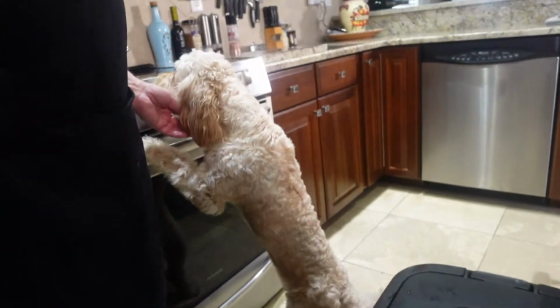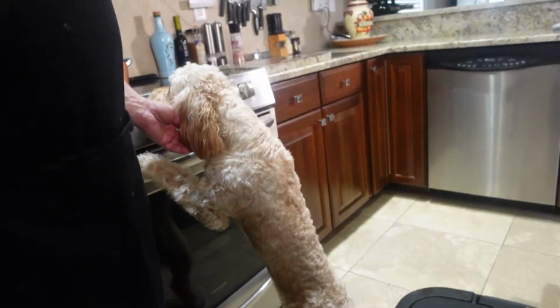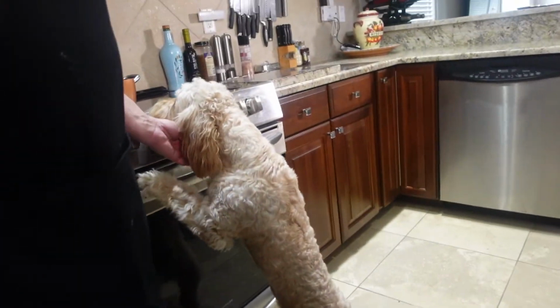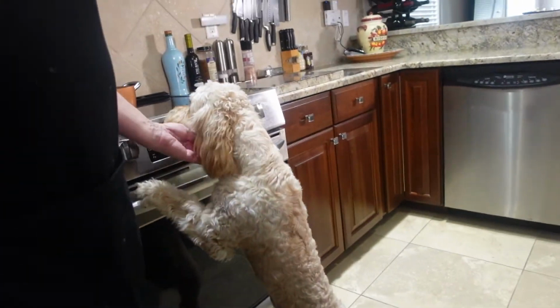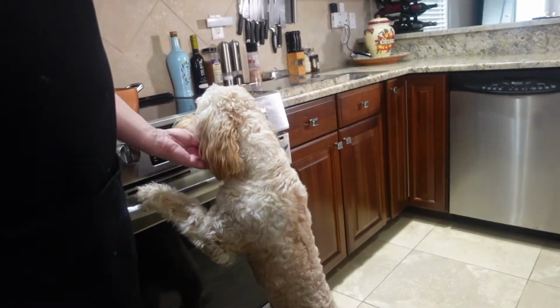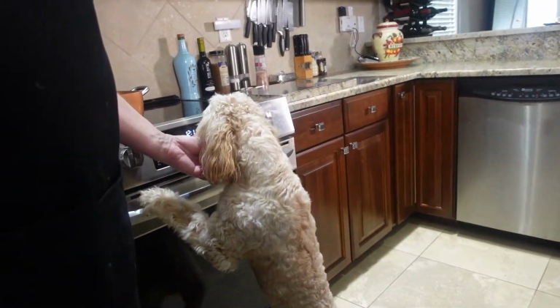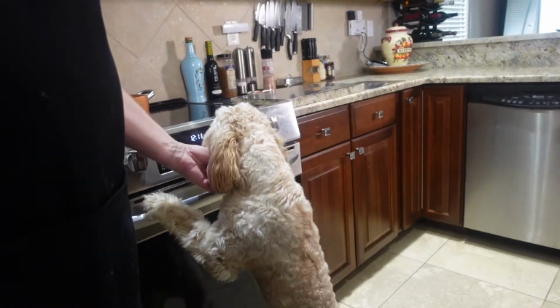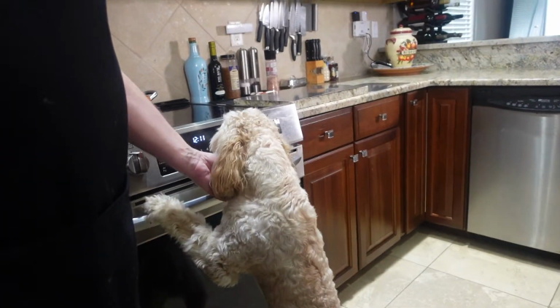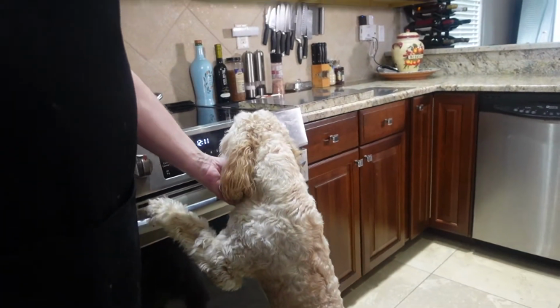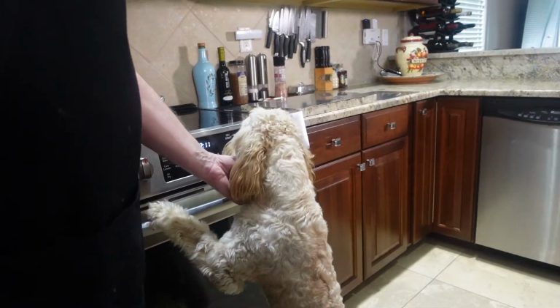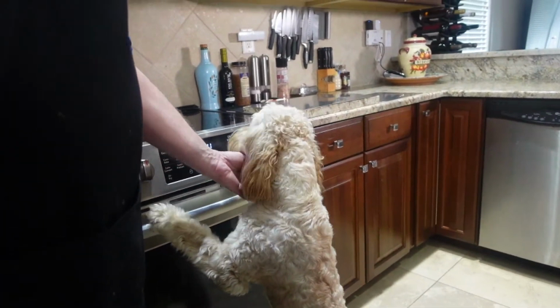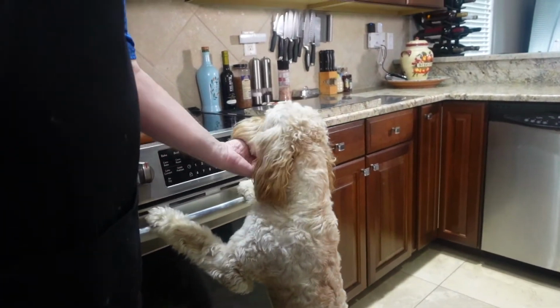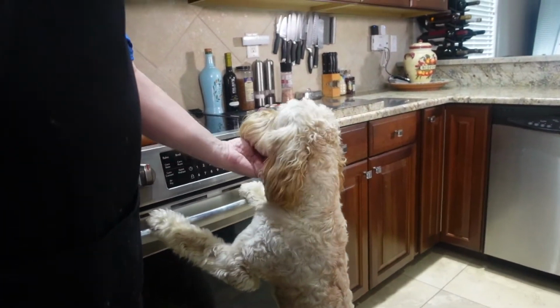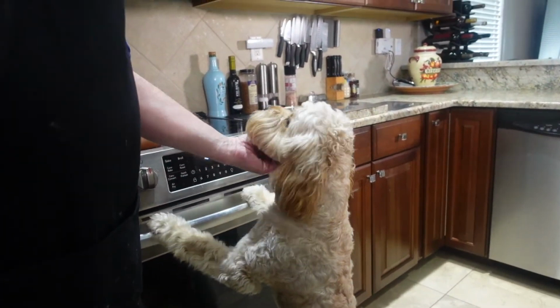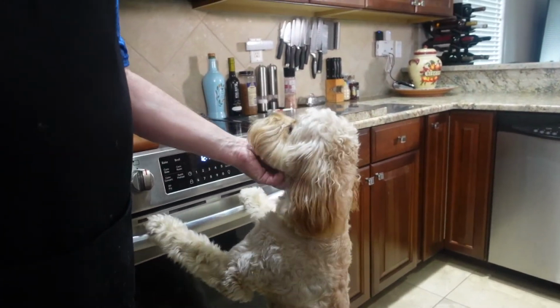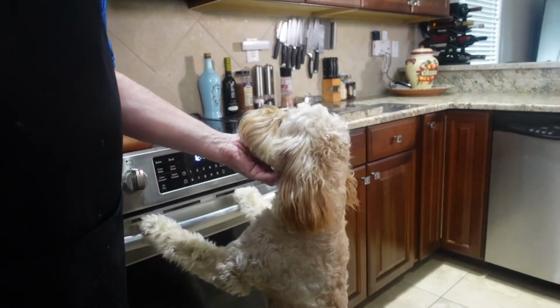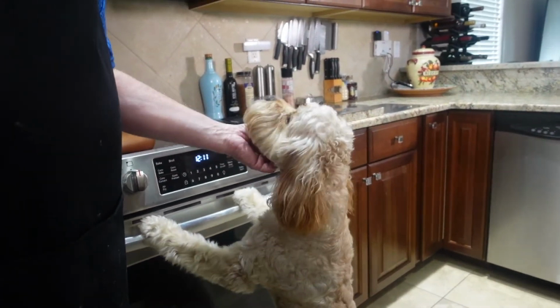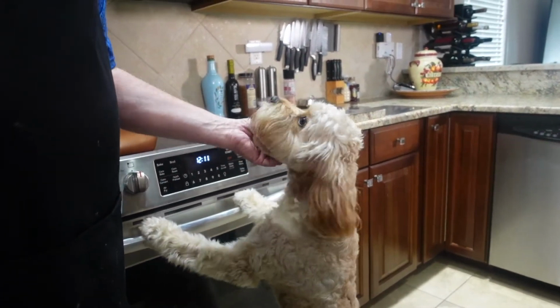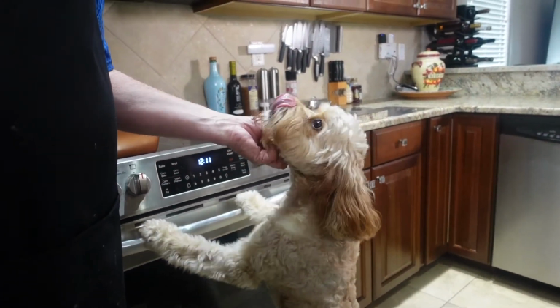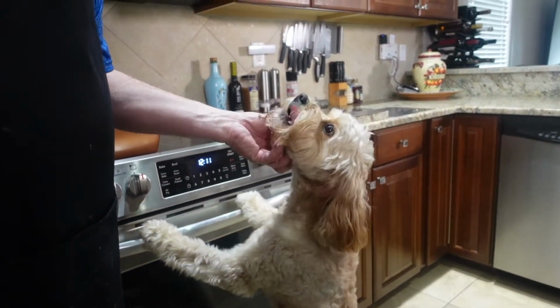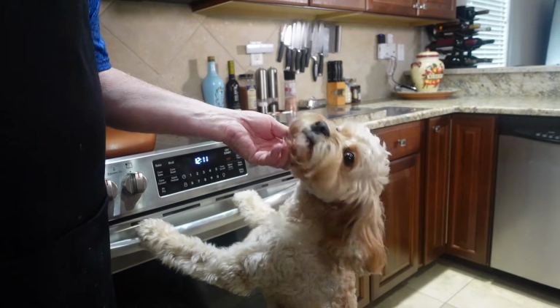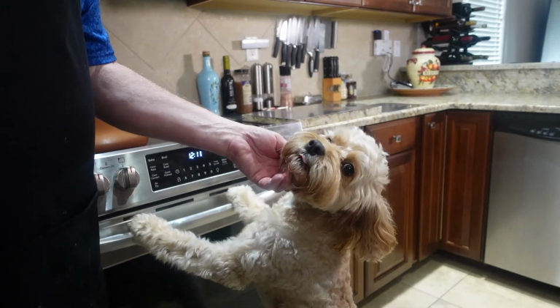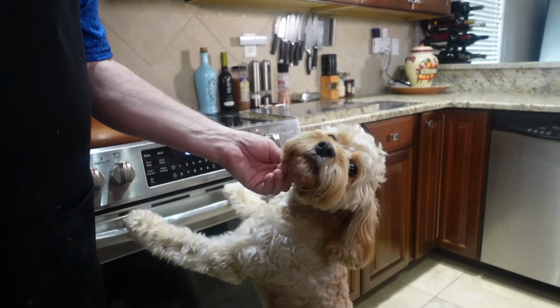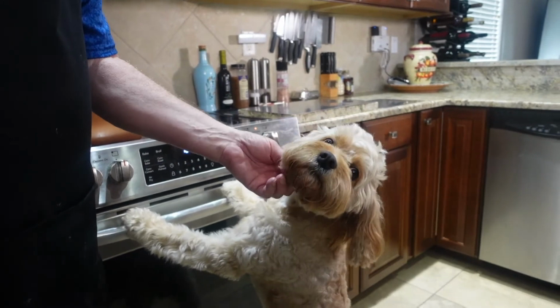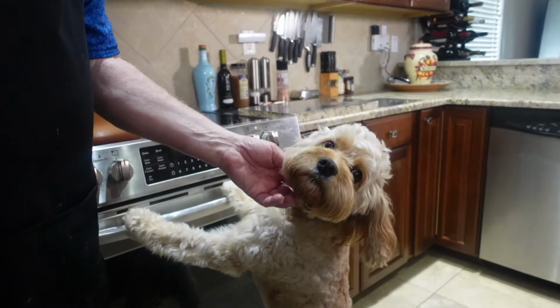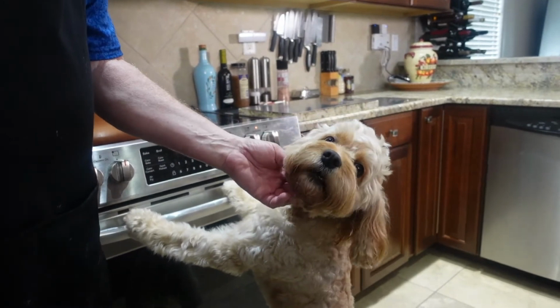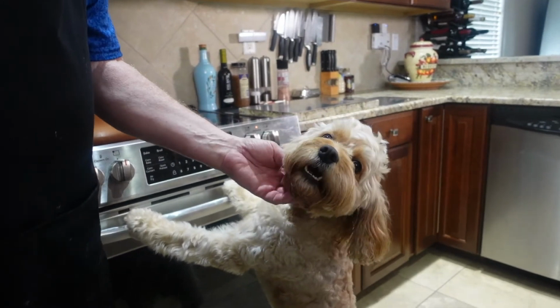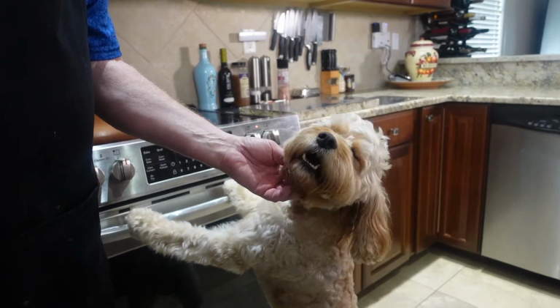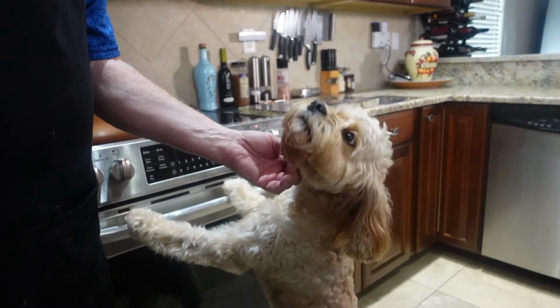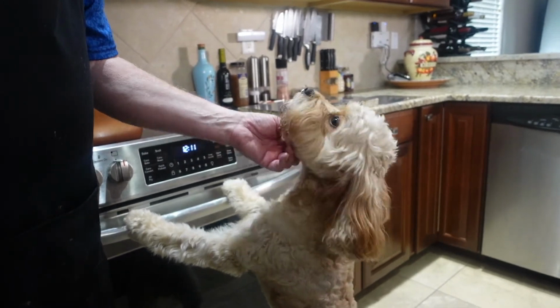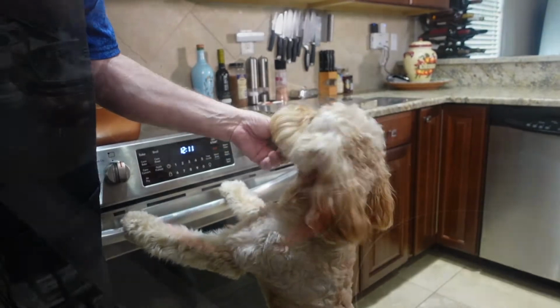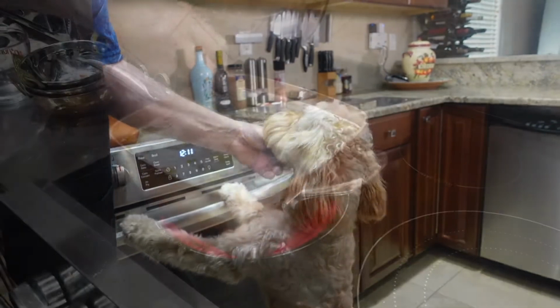Careful, it's a hot stove. Yeah, you're getting pasta soon, aren't you?